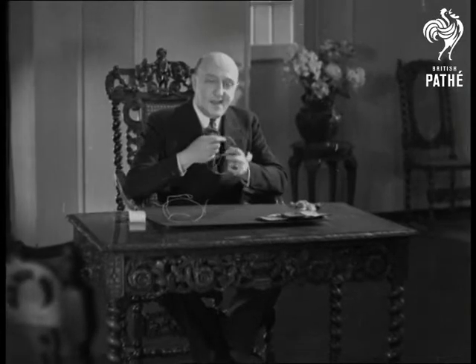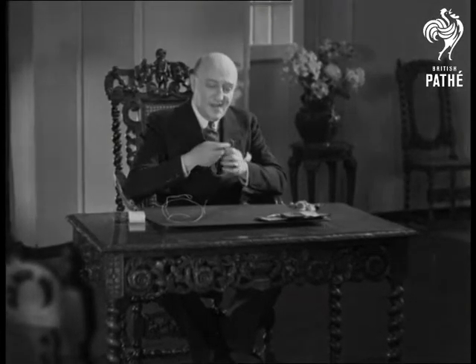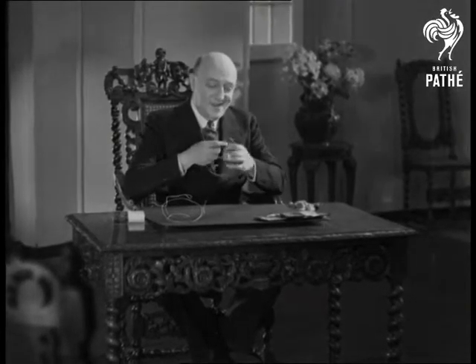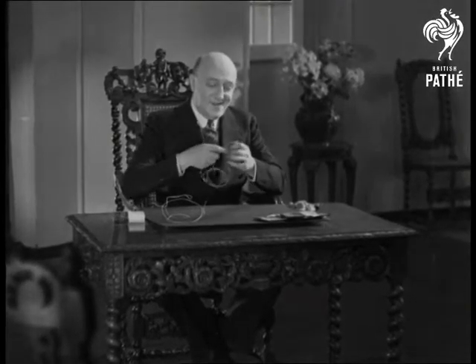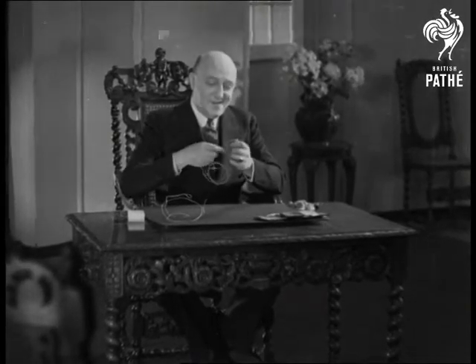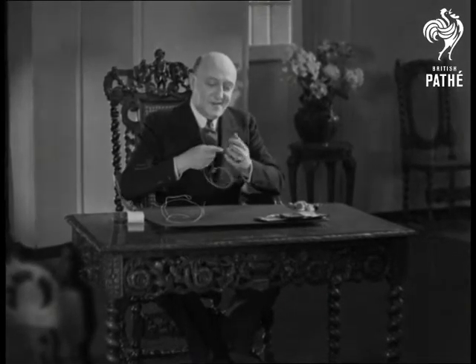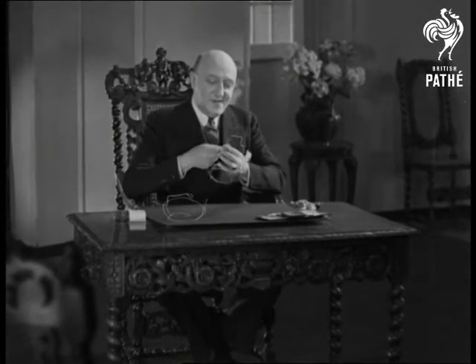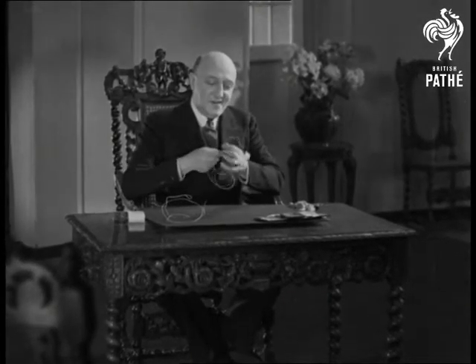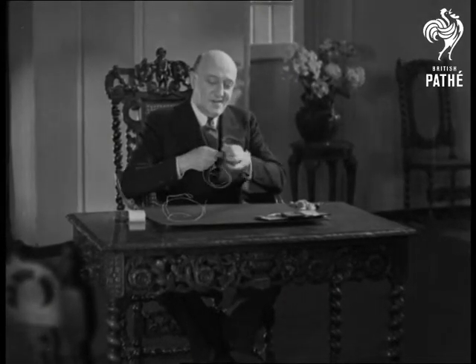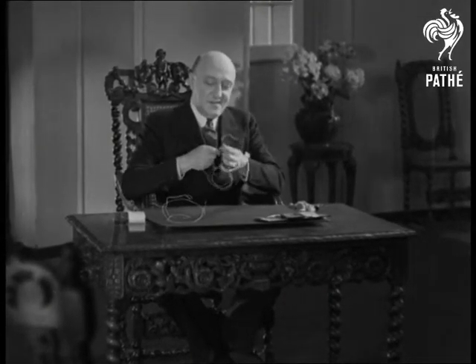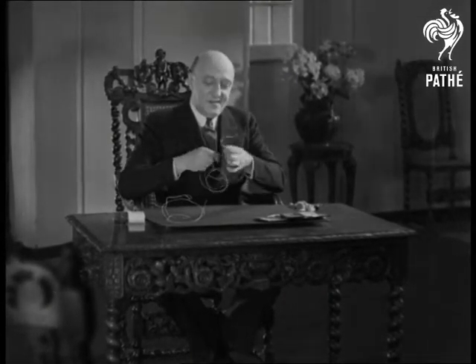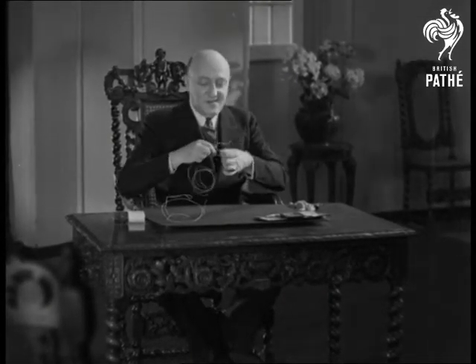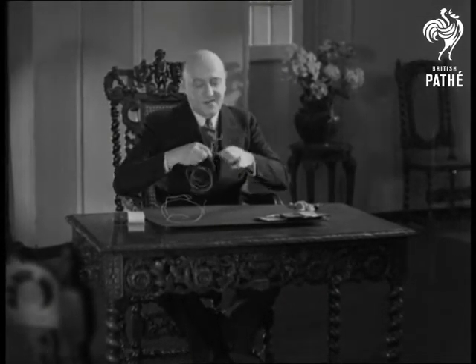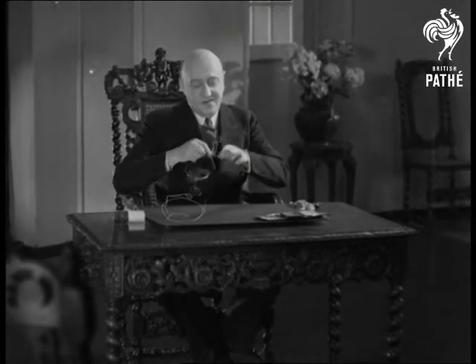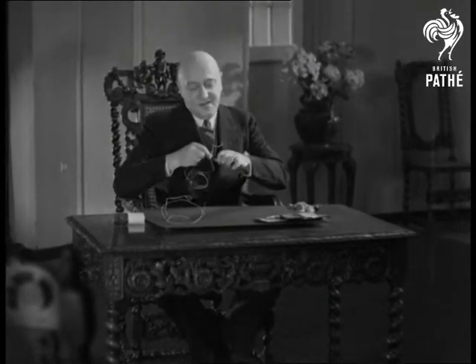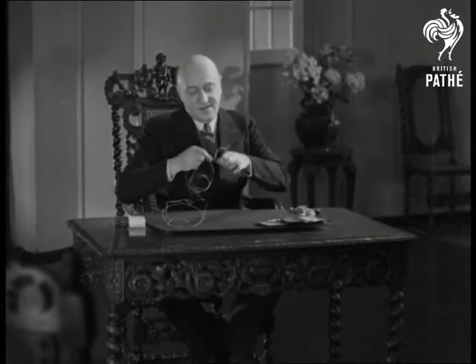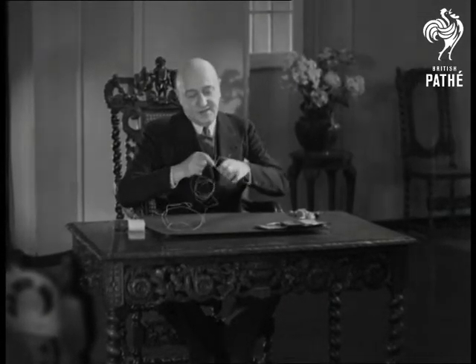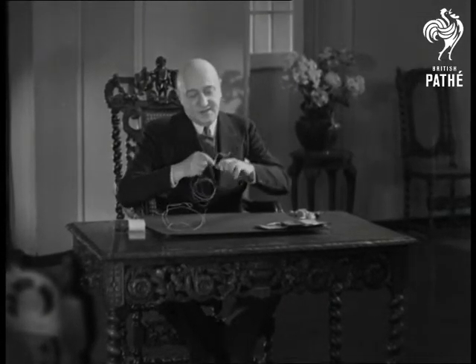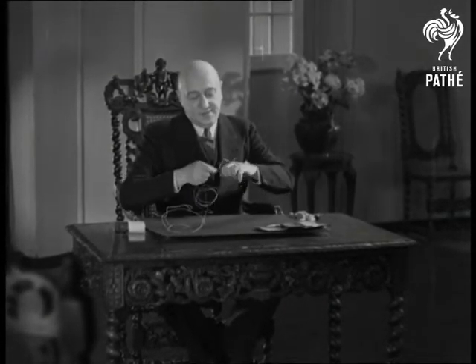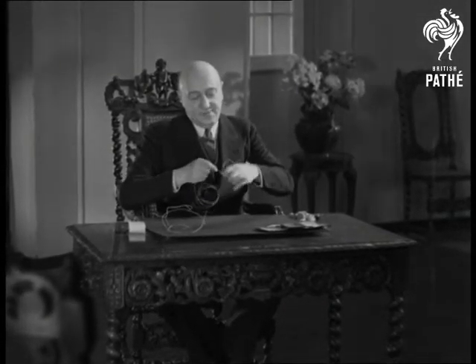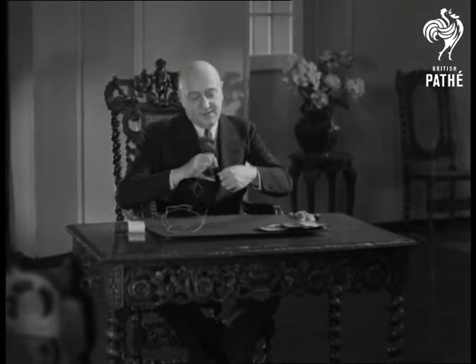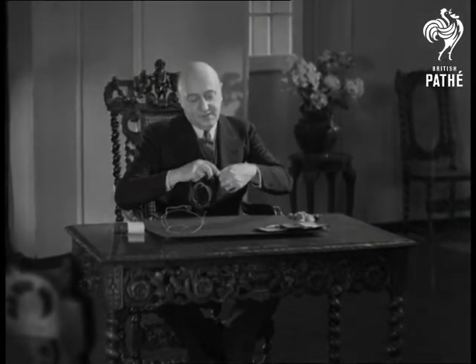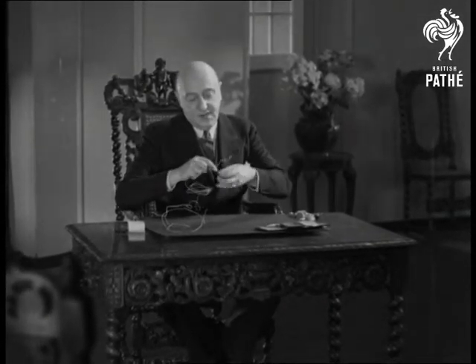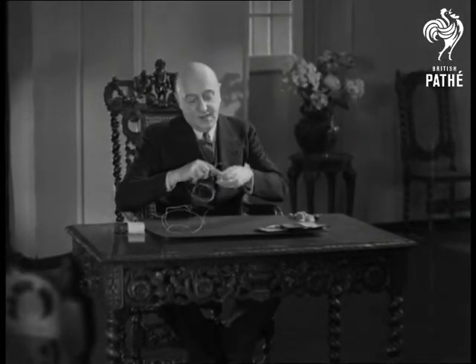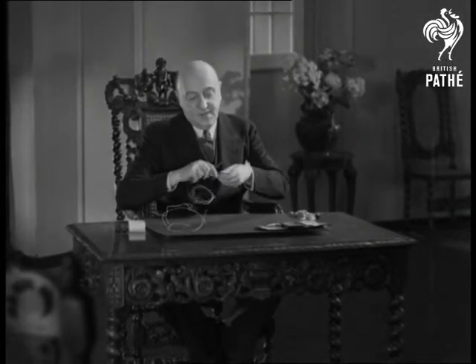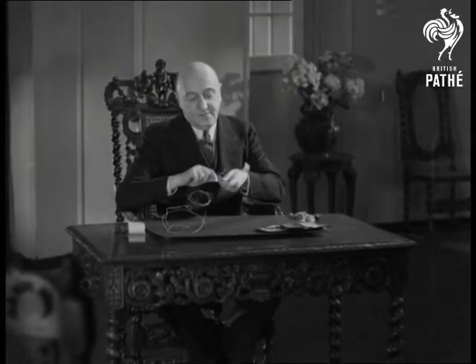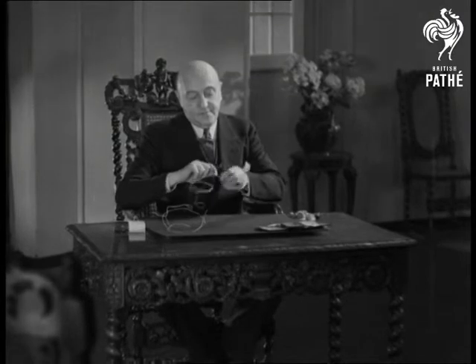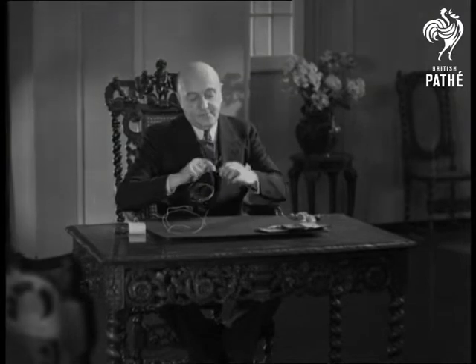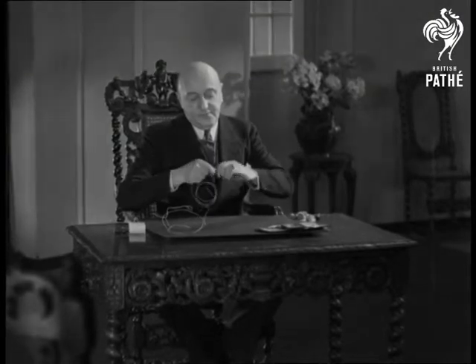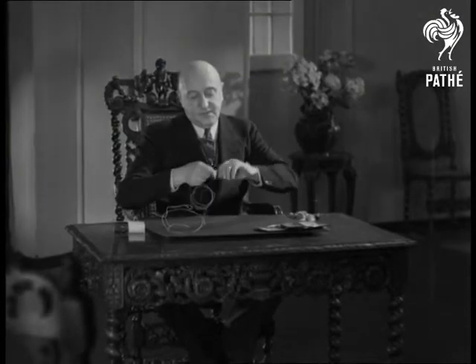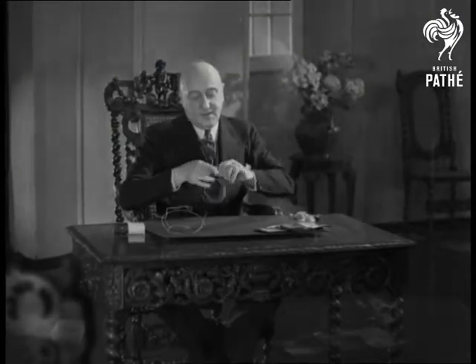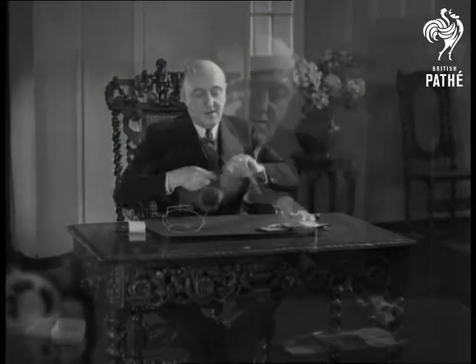Introducing Mr. Herman Doruski, the famous composer and conductor, who in turn will introduce to you an interesting hobby.